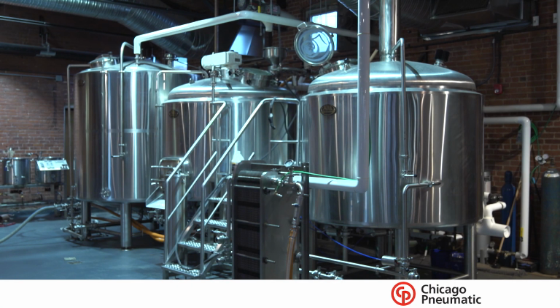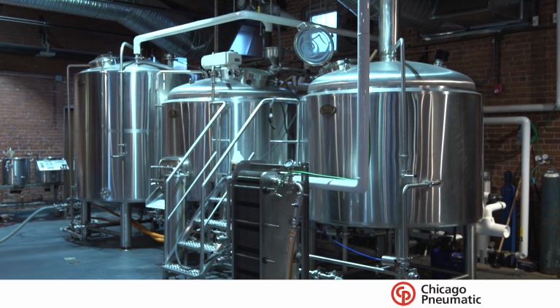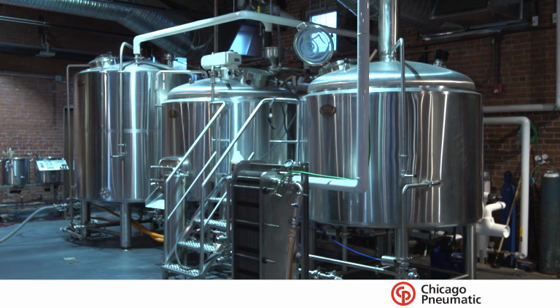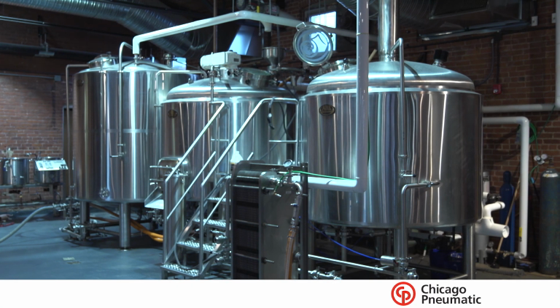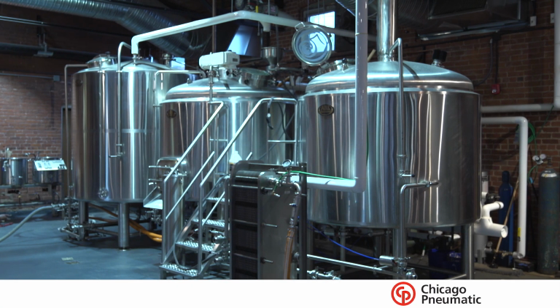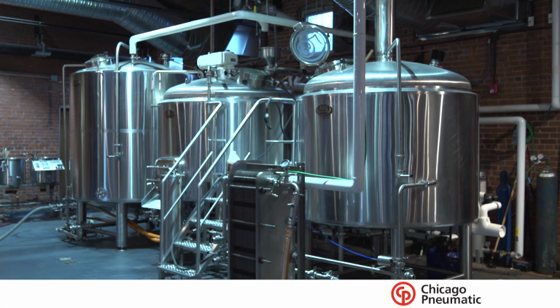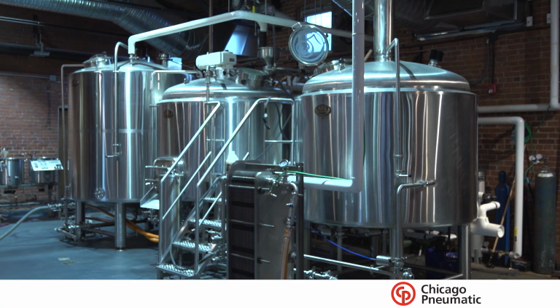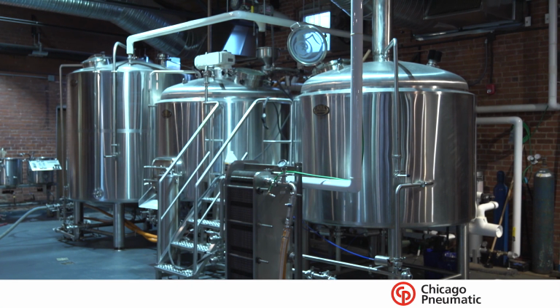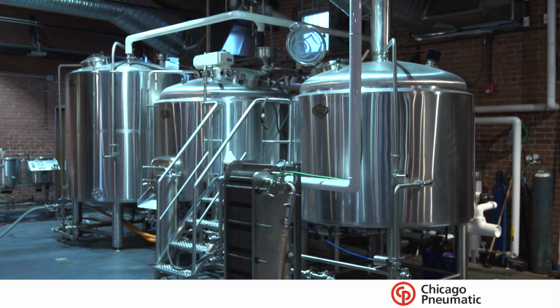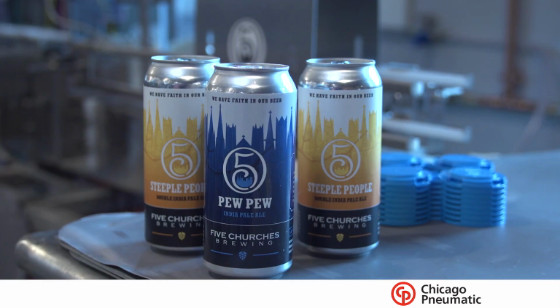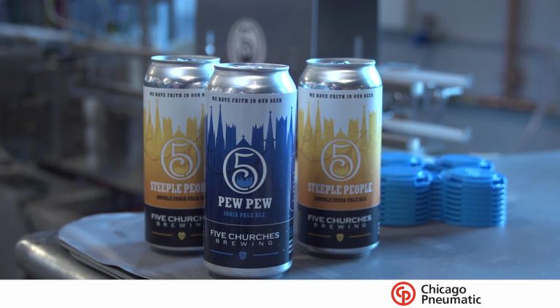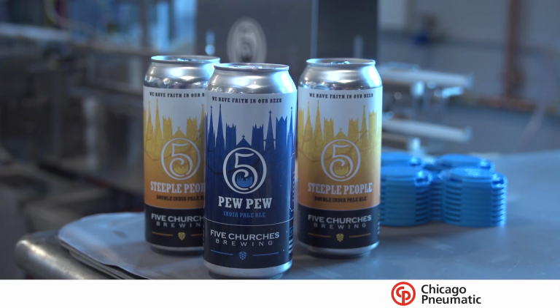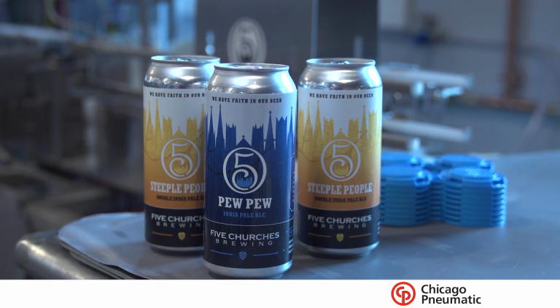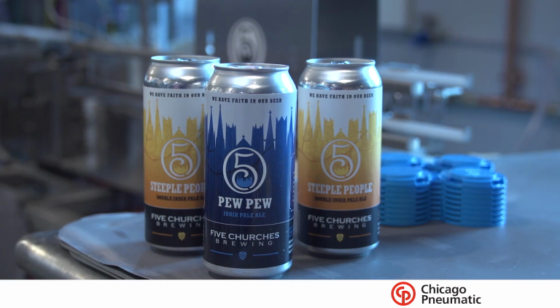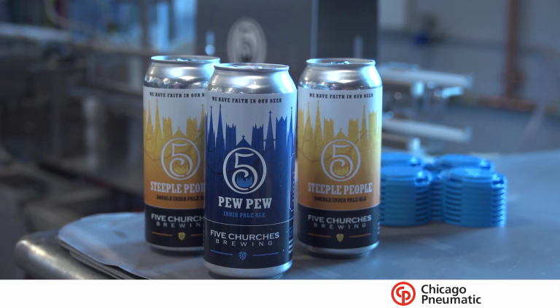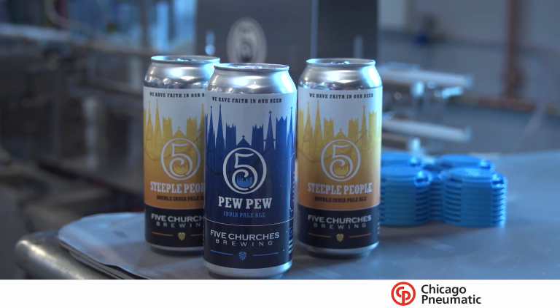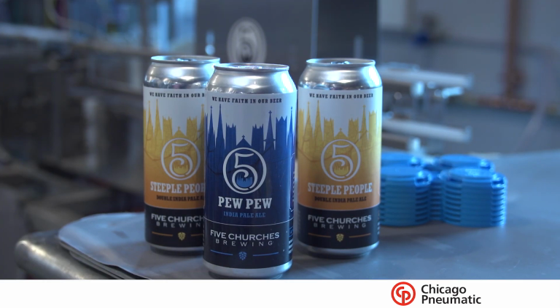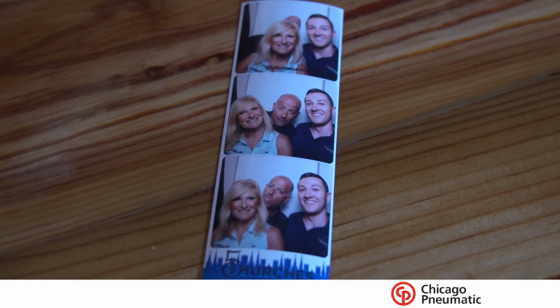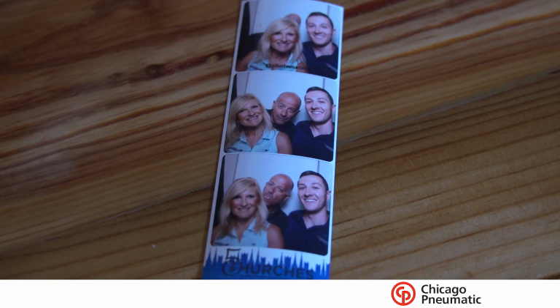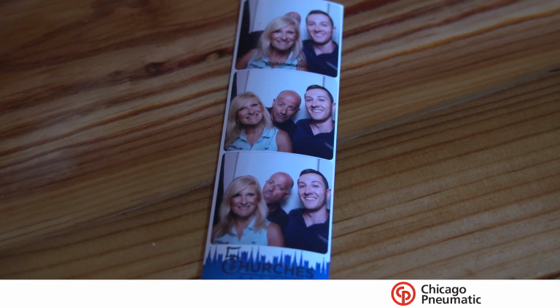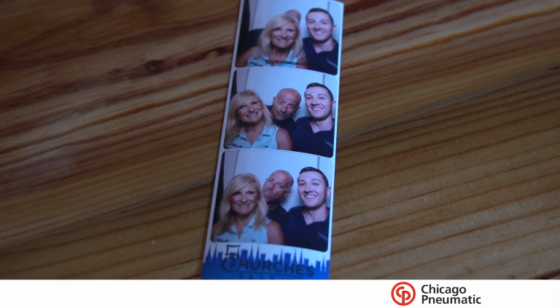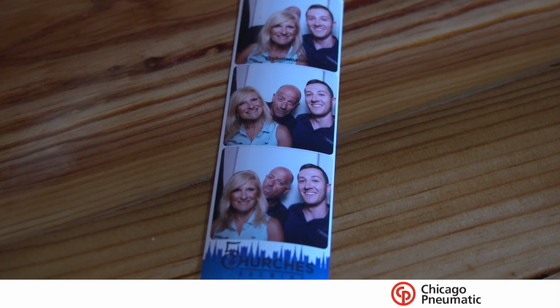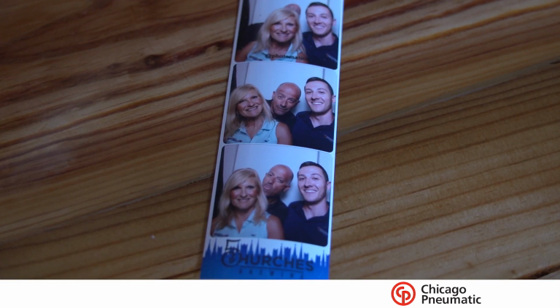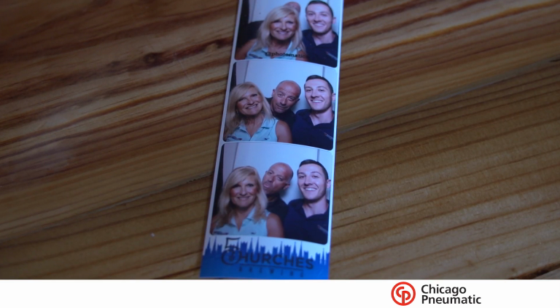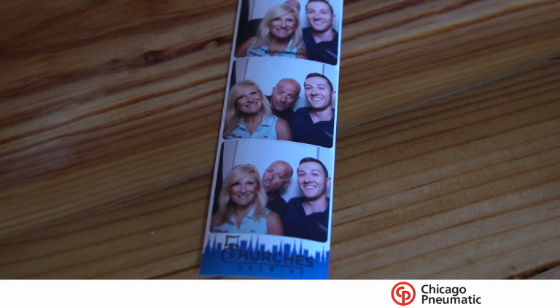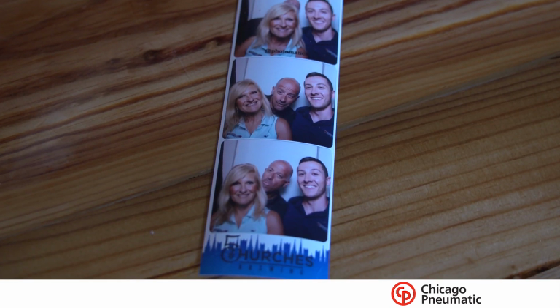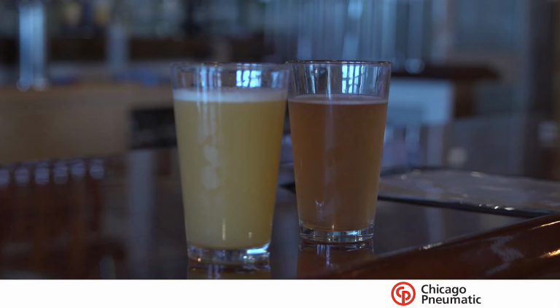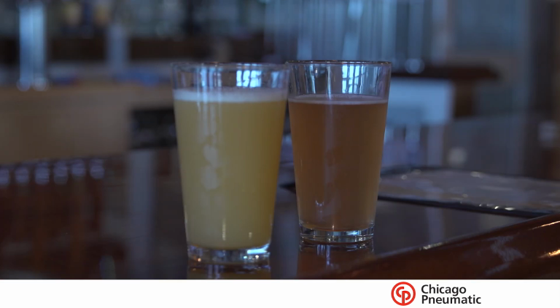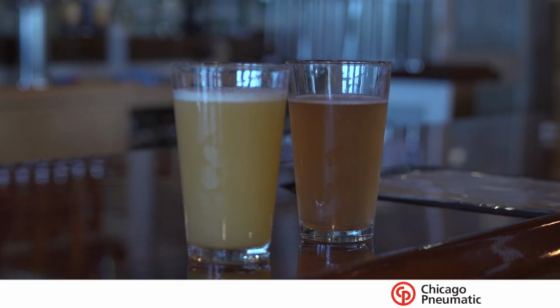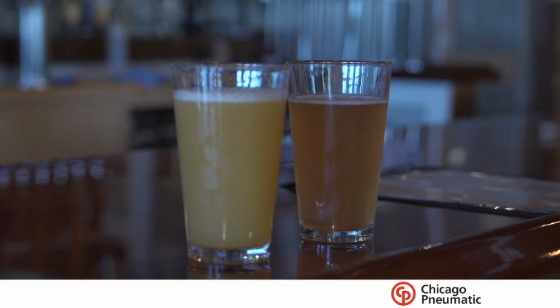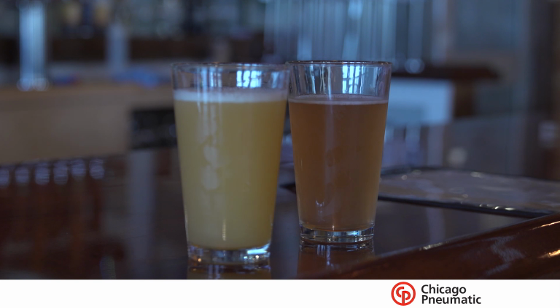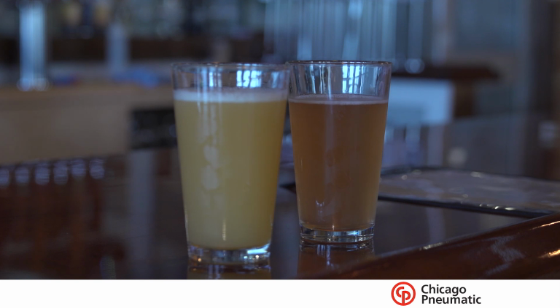Hey guys, we're on location today at Five Churches Brewery in New Britain, Connecticut. I'm here to talk about two of my favorite things: craft beer and air compressors.